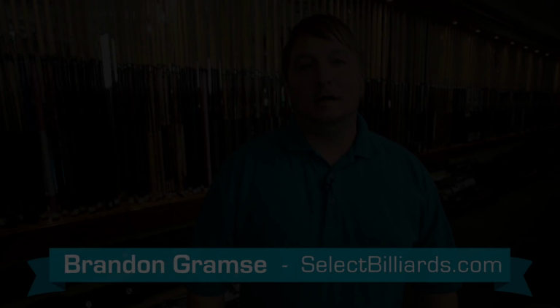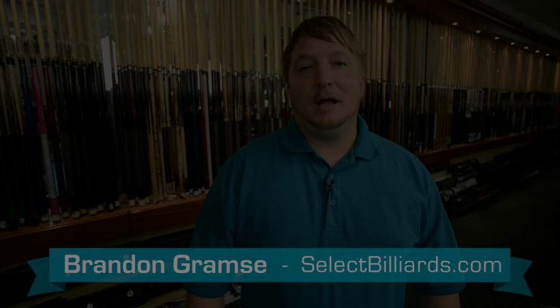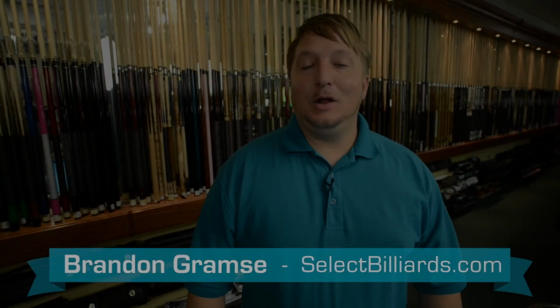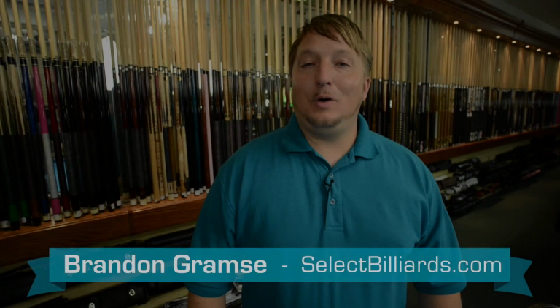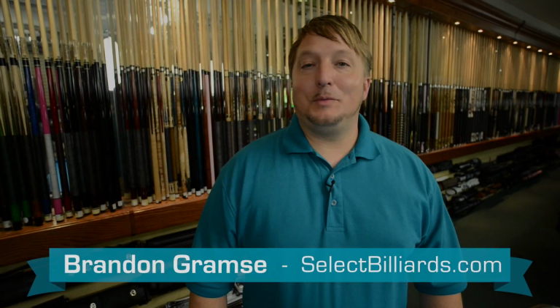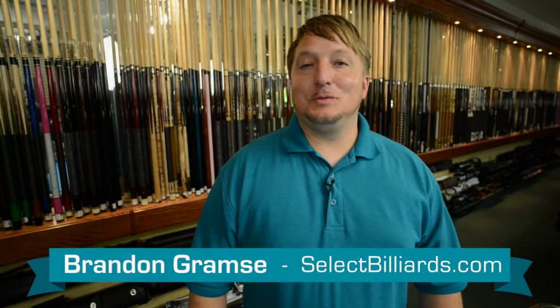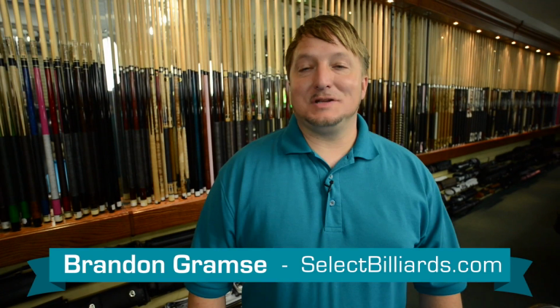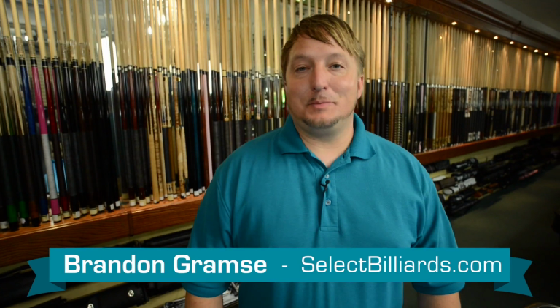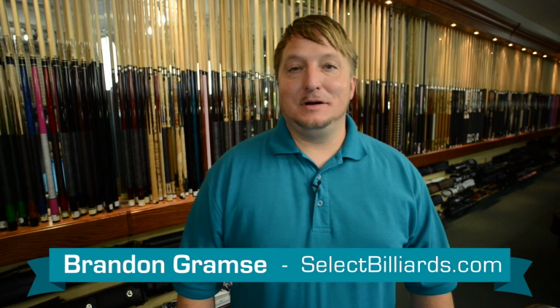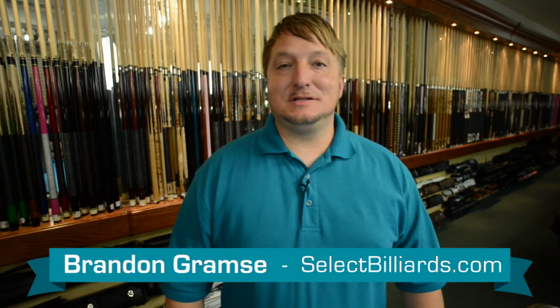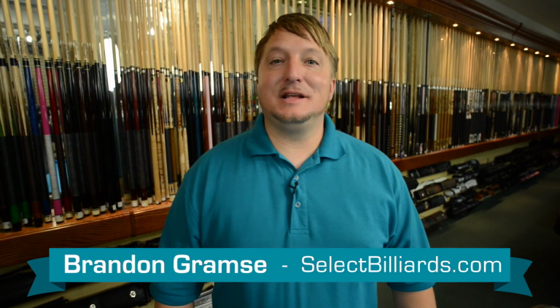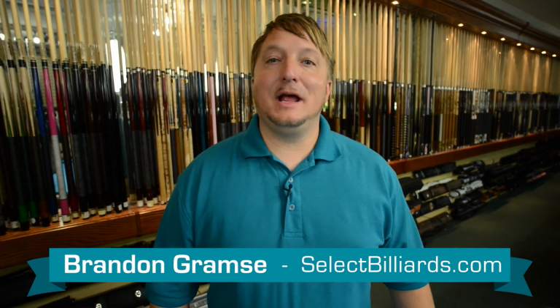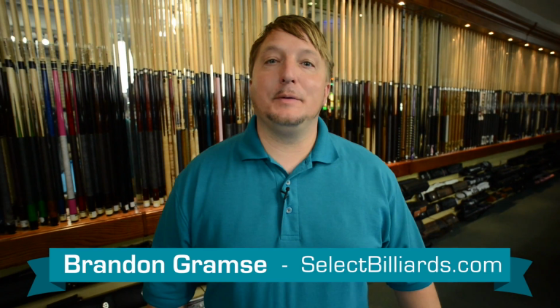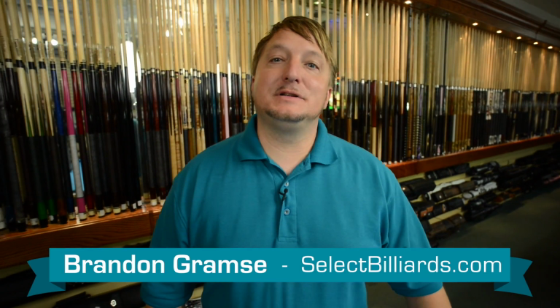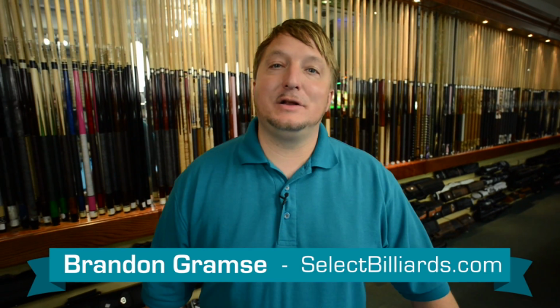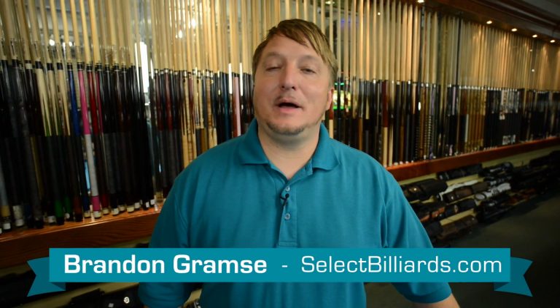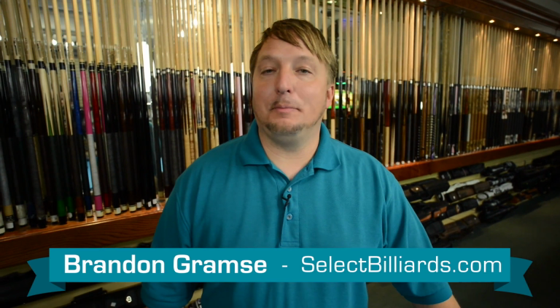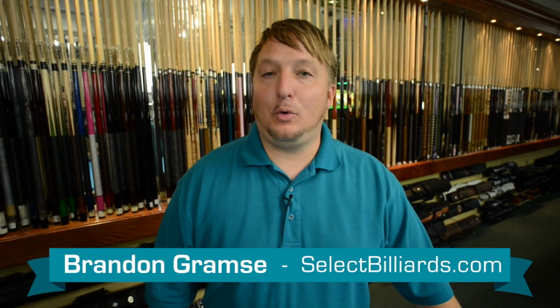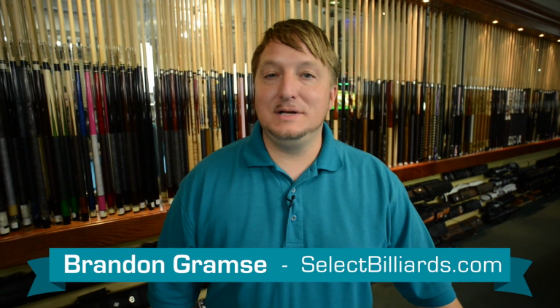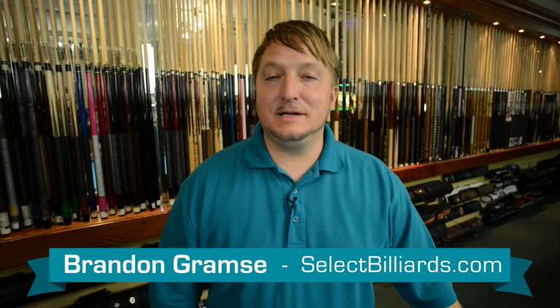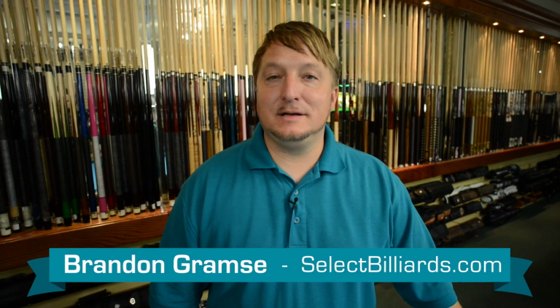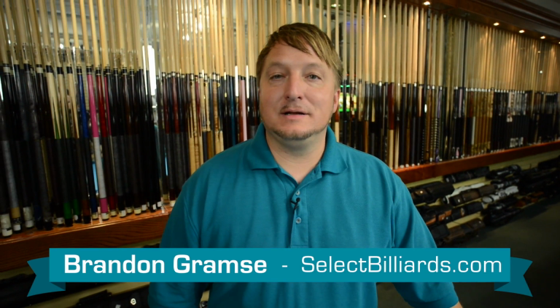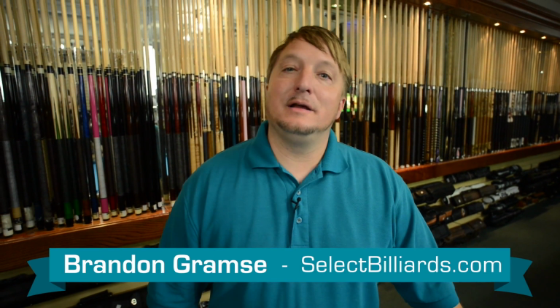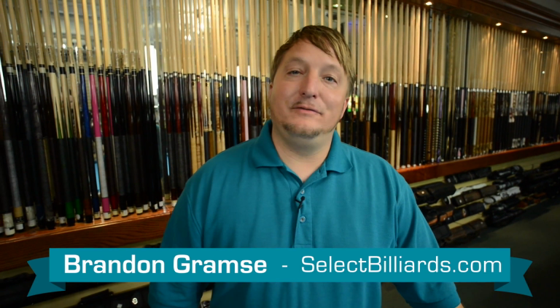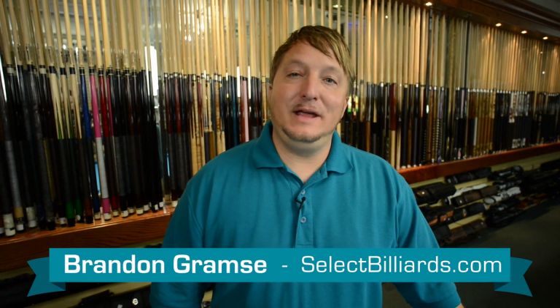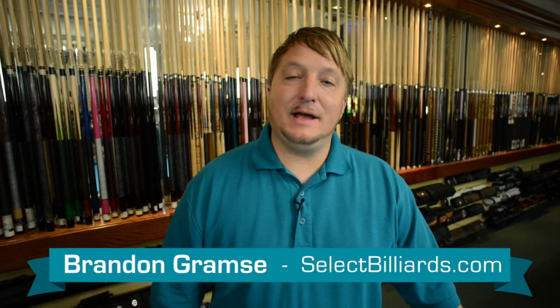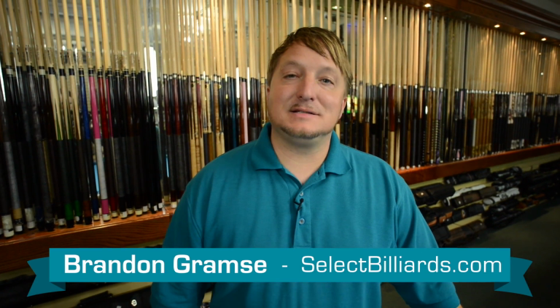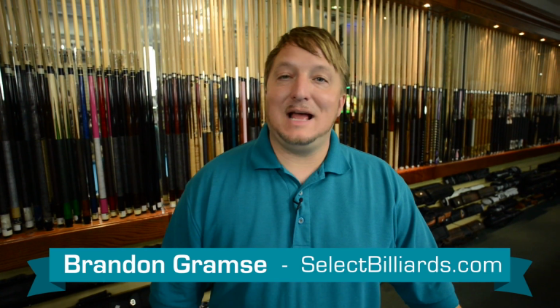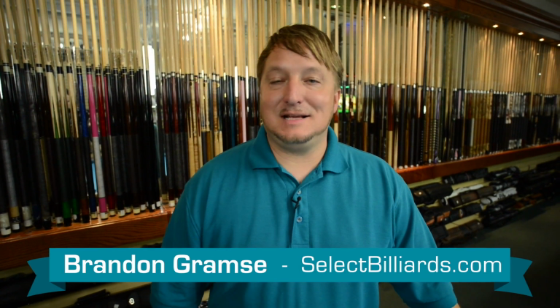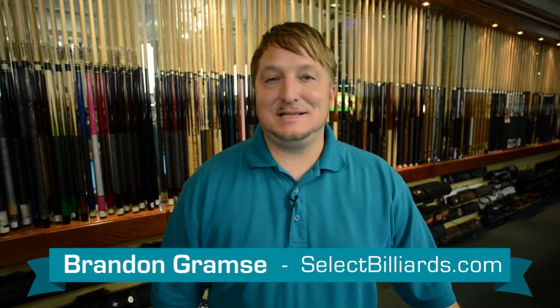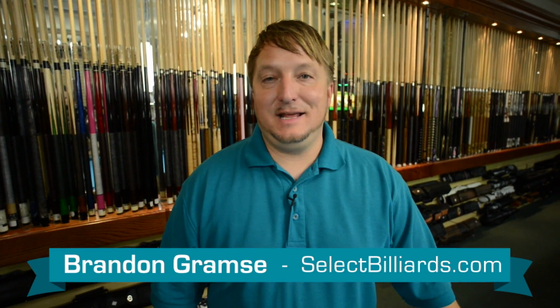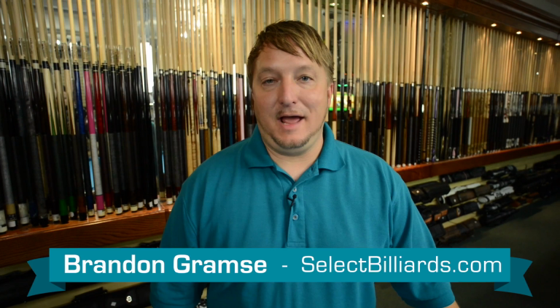Hello, I'm Brandon with Select Billiards, and today I'm going to talk to you about the Poison VX STK.